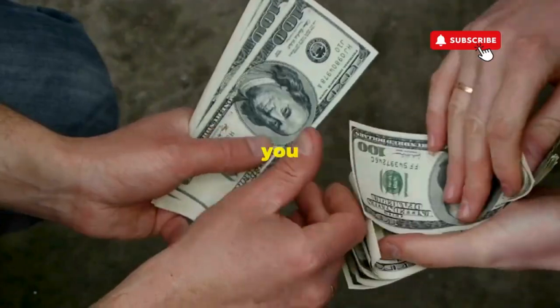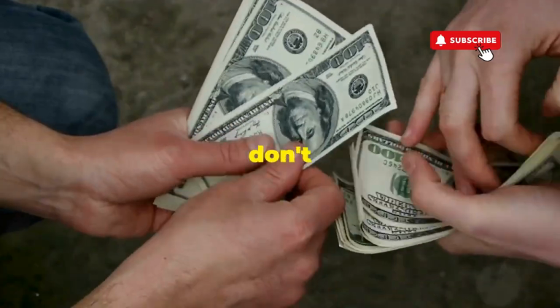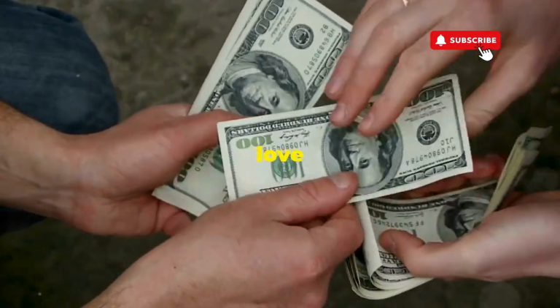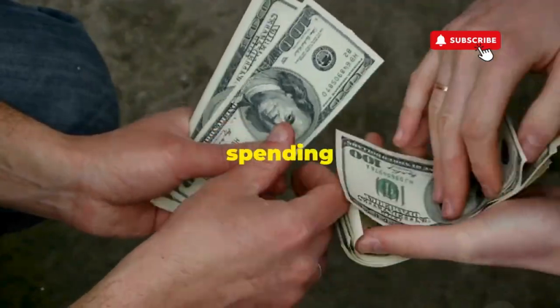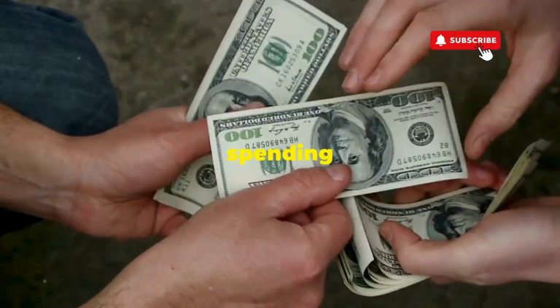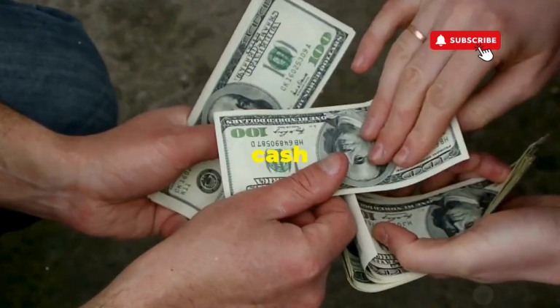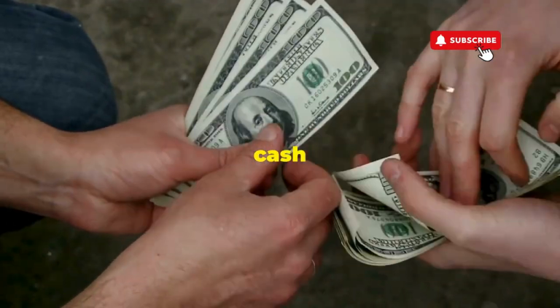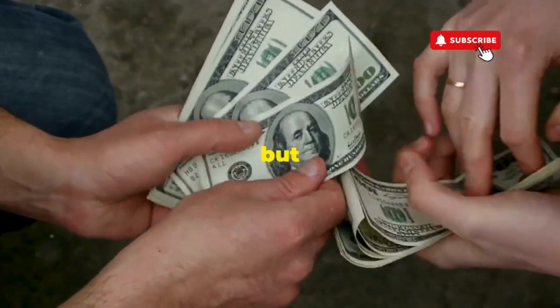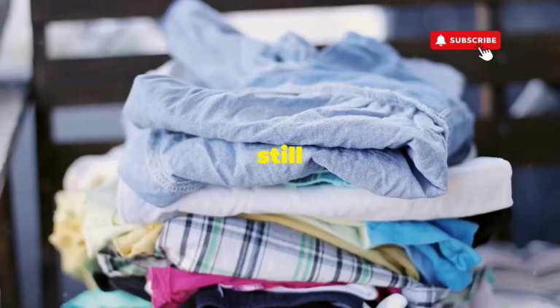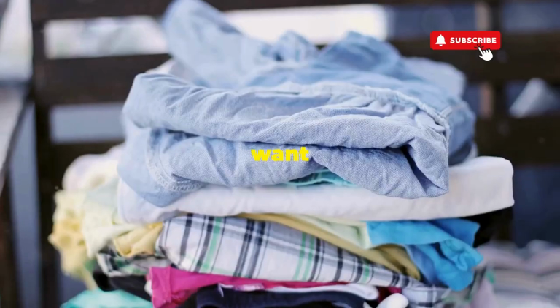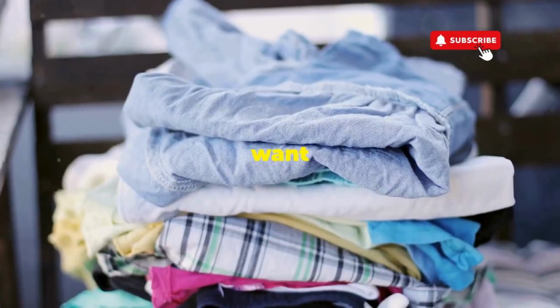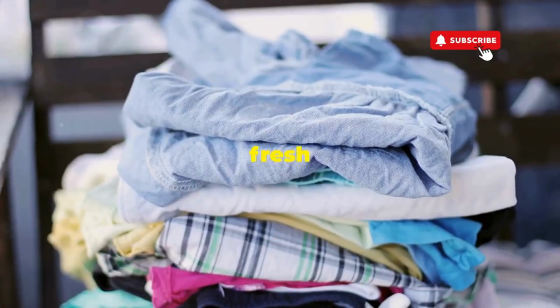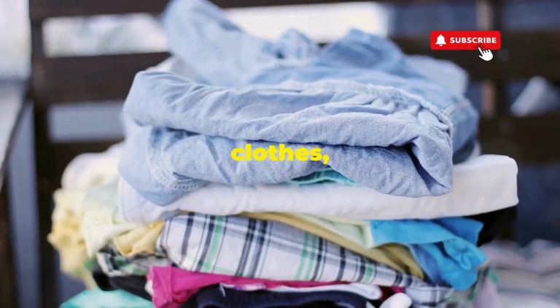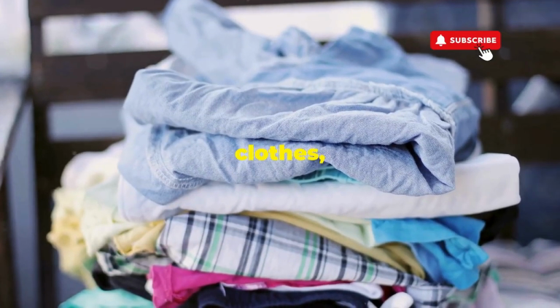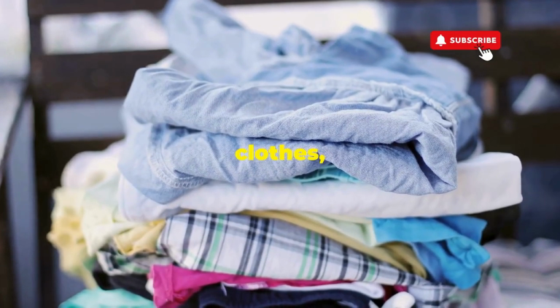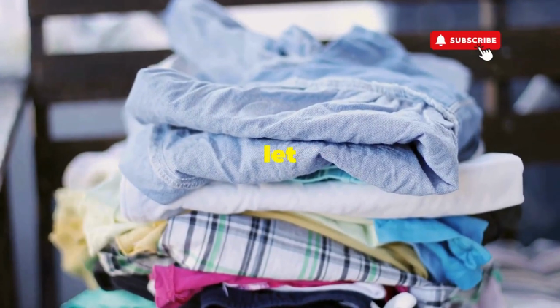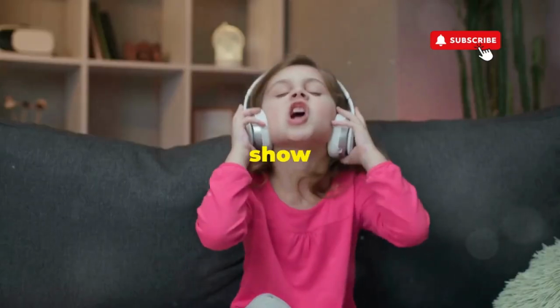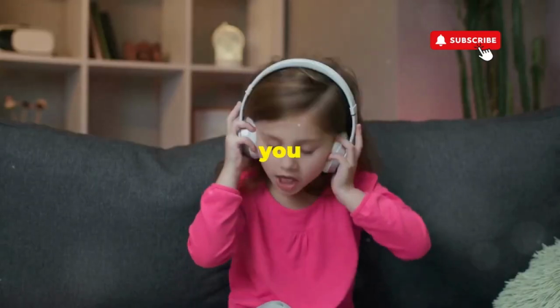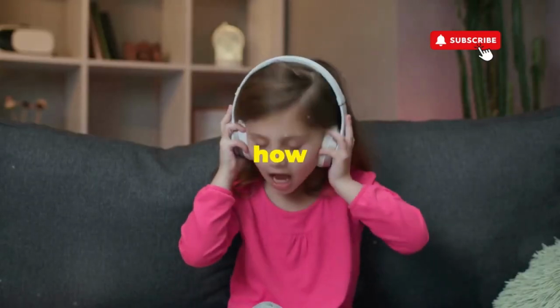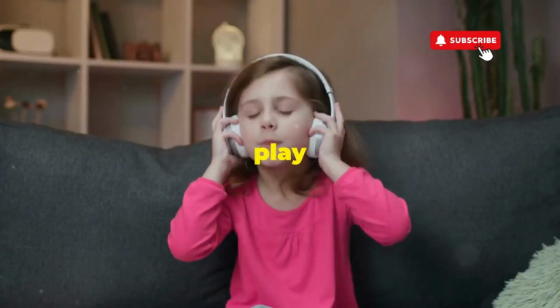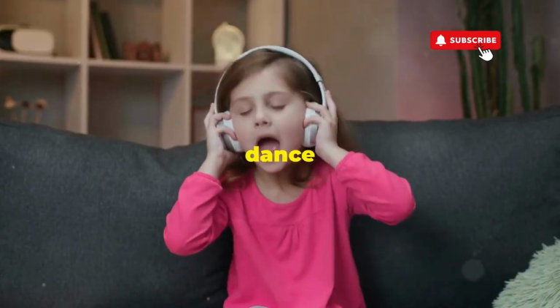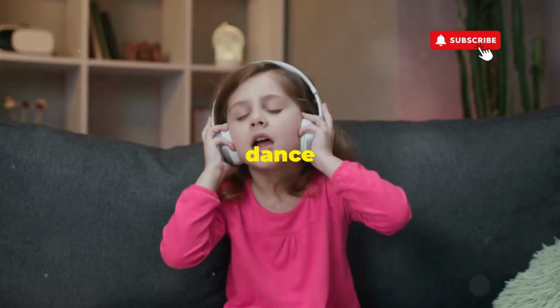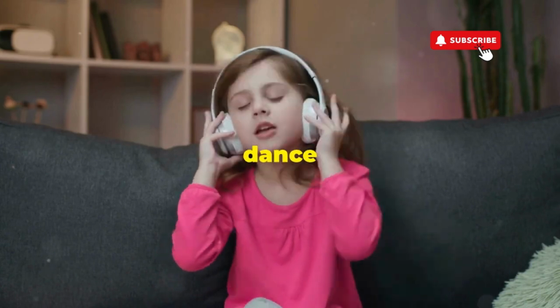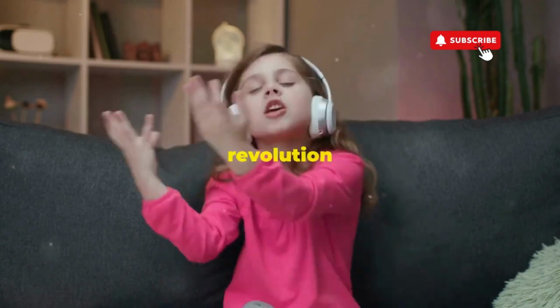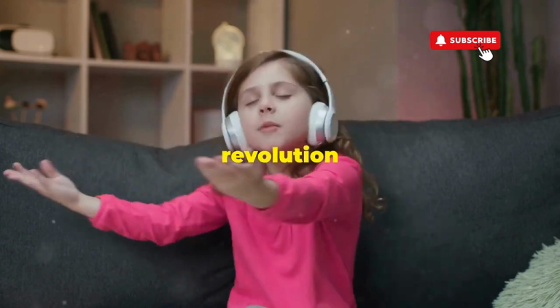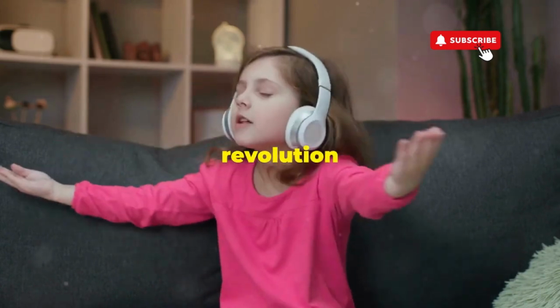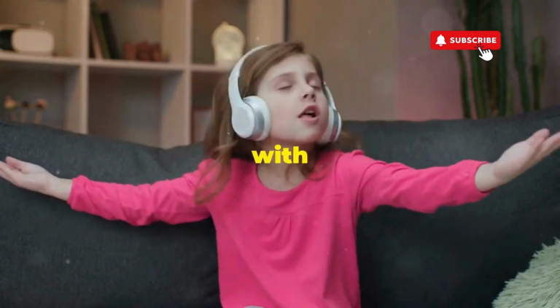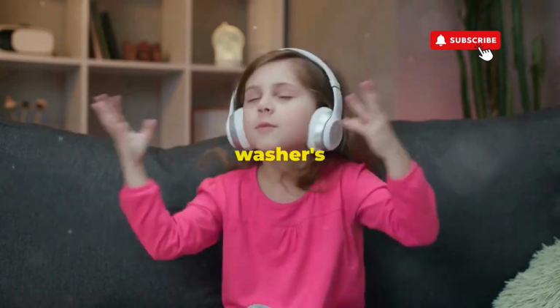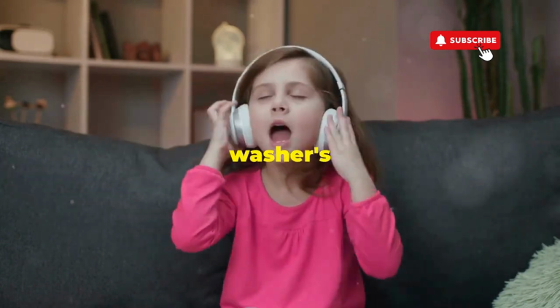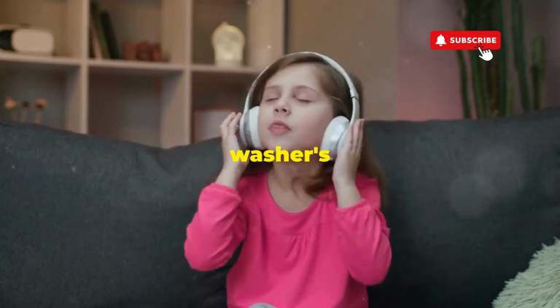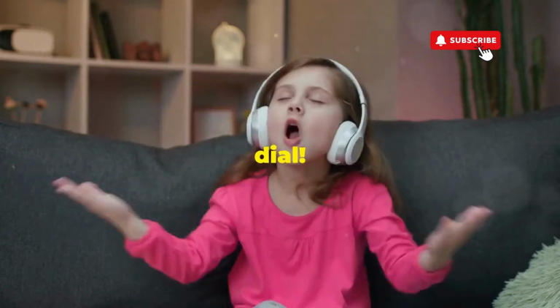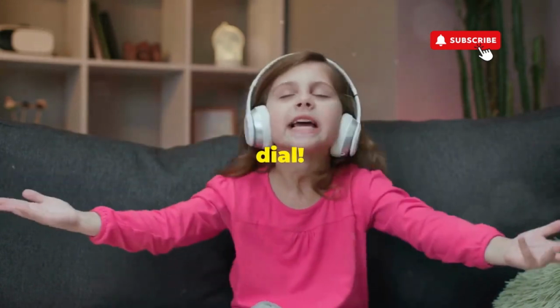If you don't love spending cash but still want fresh clothes, let me show you how to play Dance Dance Revolution with your washer's dial.